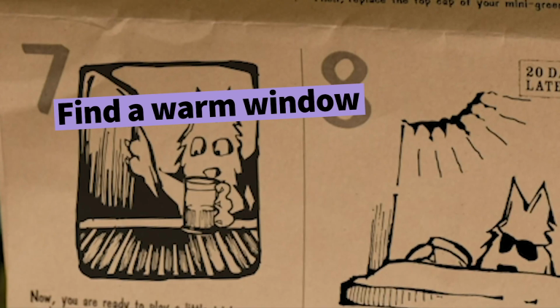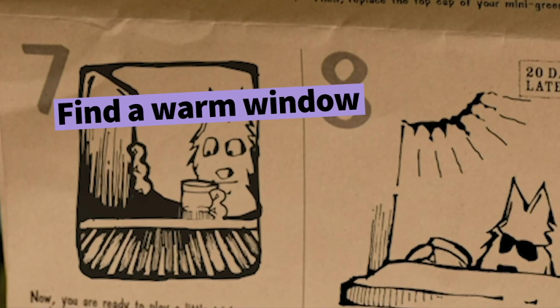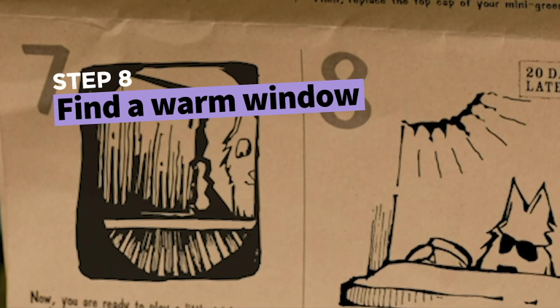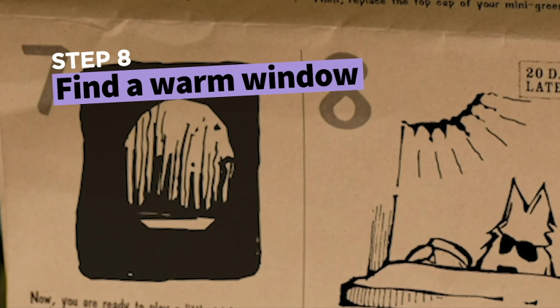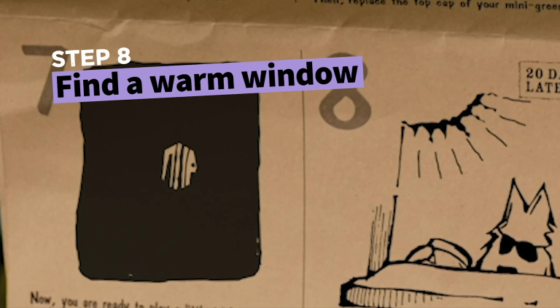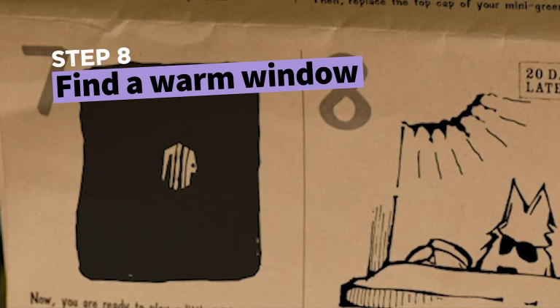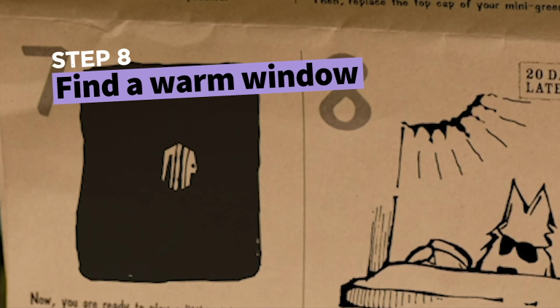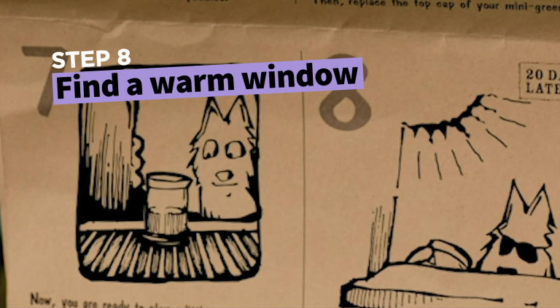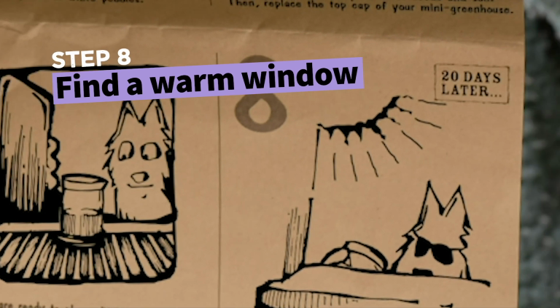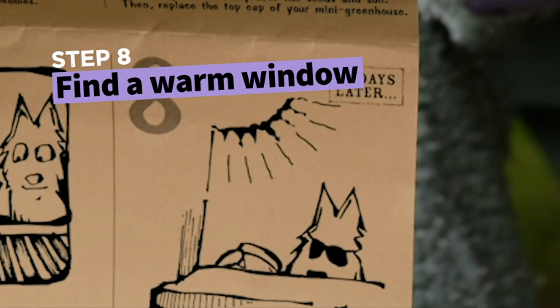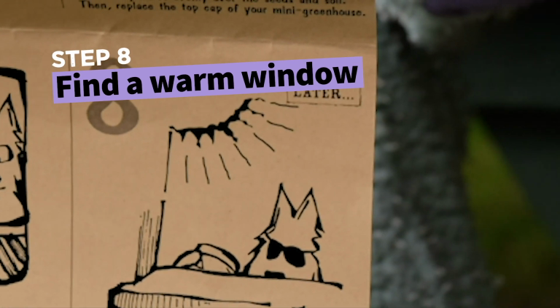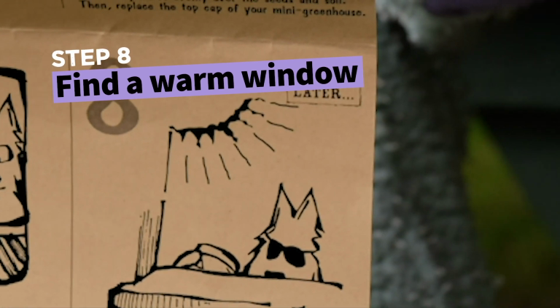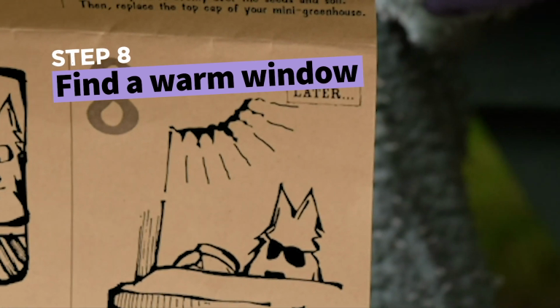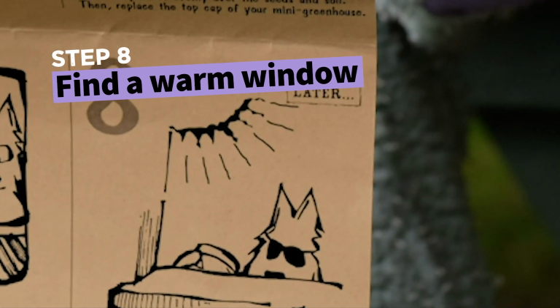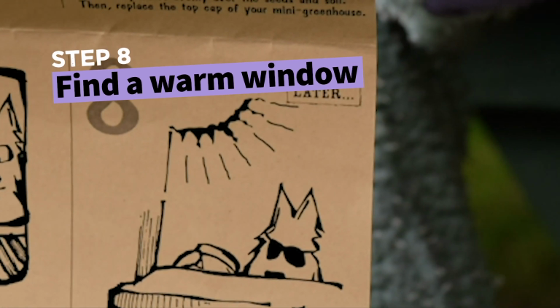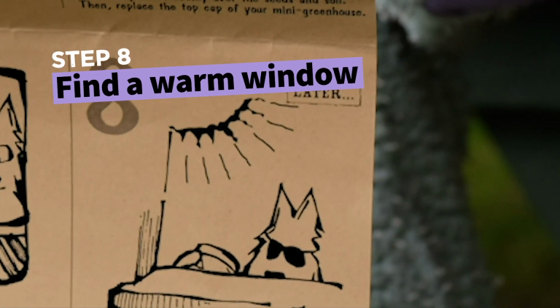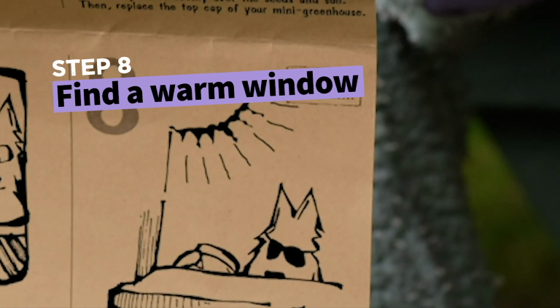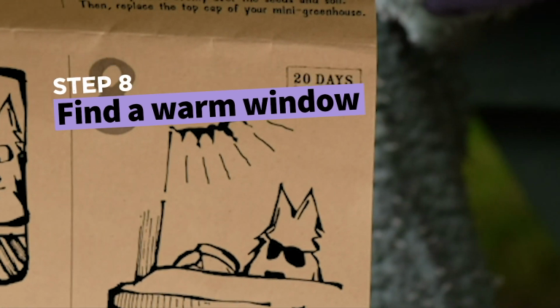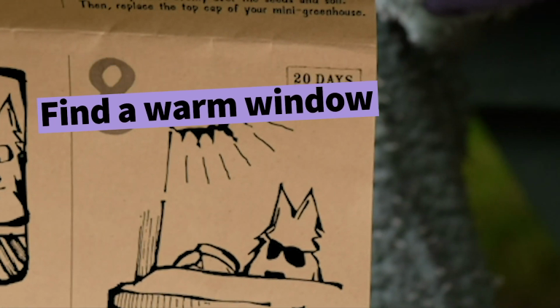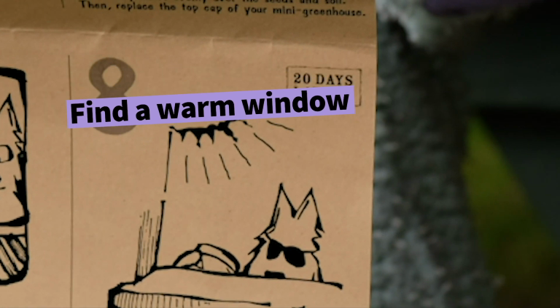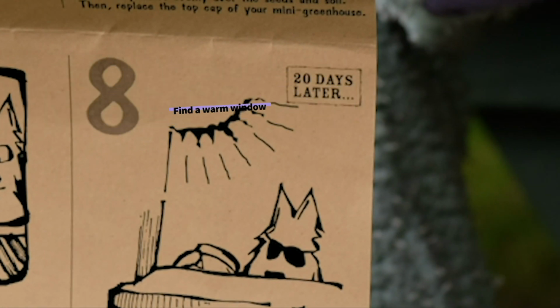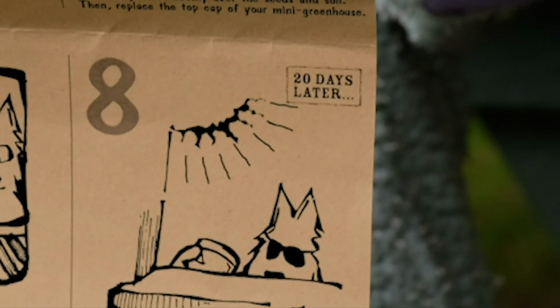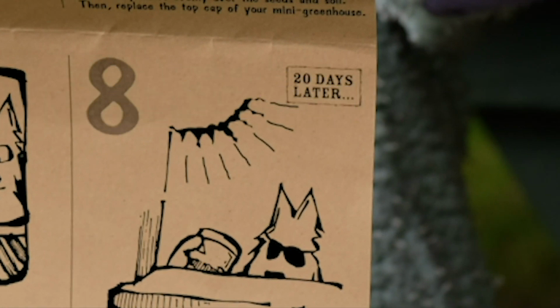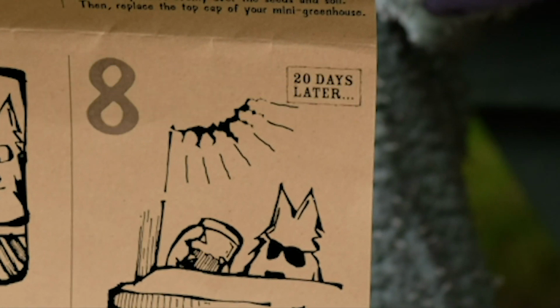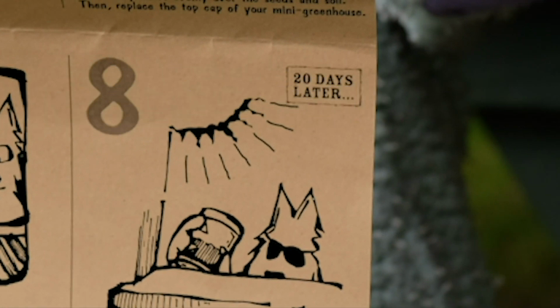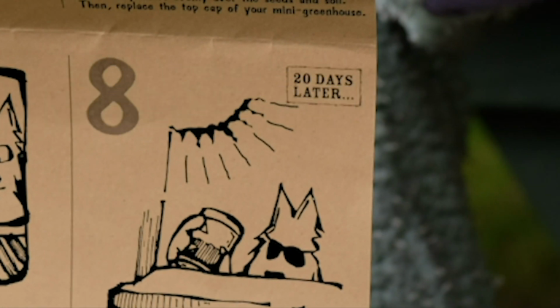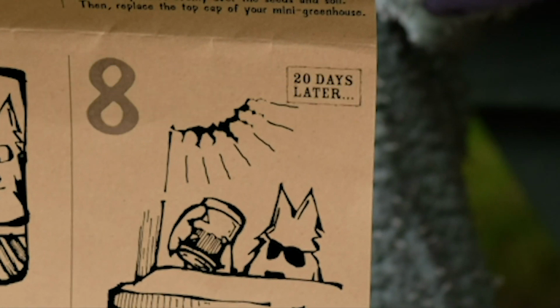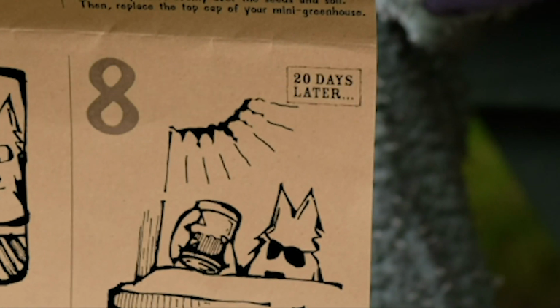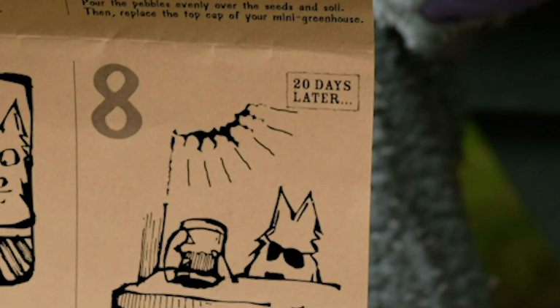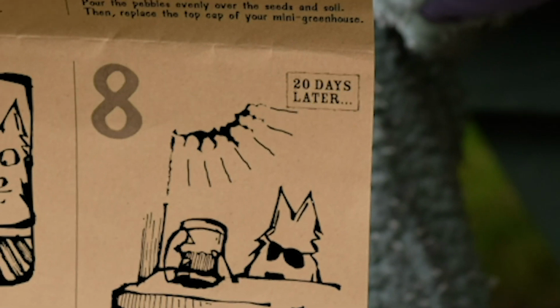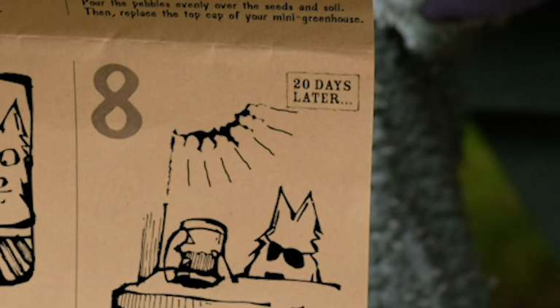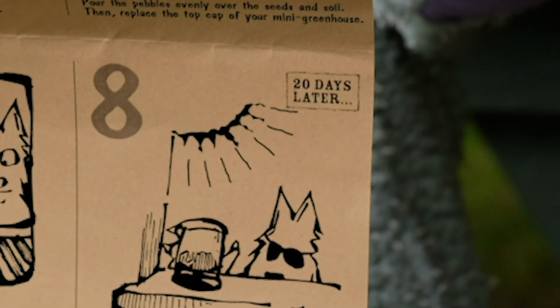After 20 days, remove the mini greenhouse from the refrigerator and place it near a sunny window or in some other warm place.